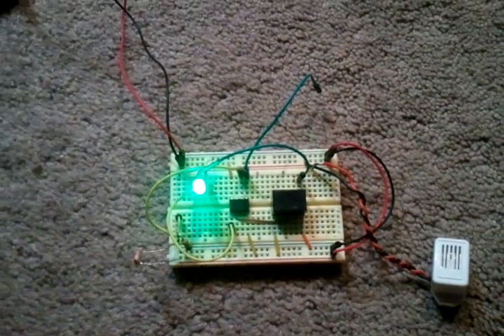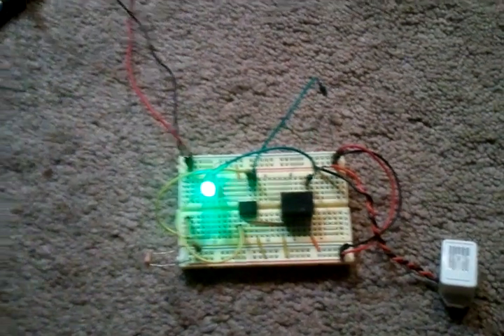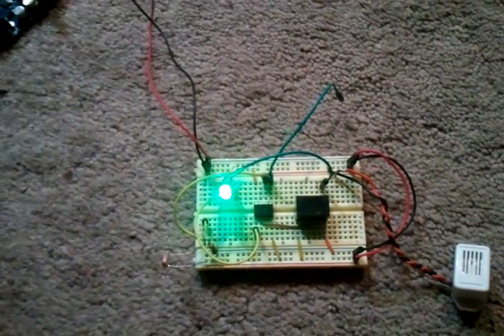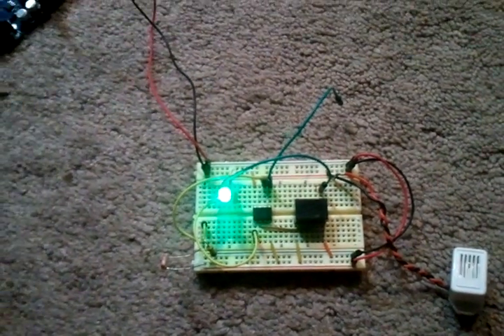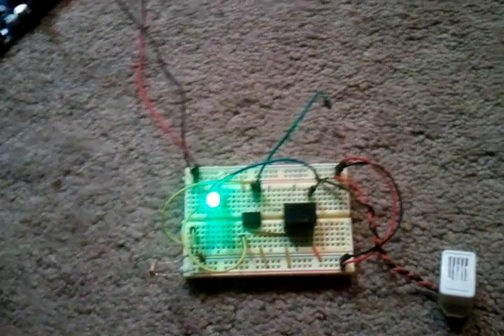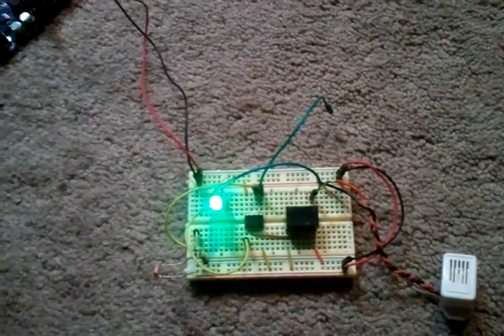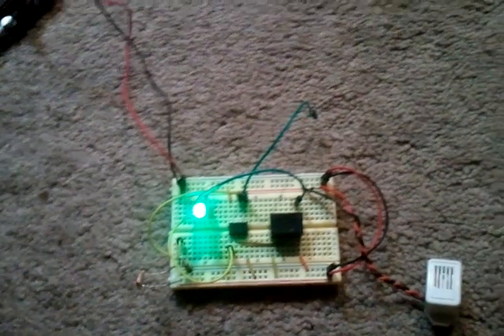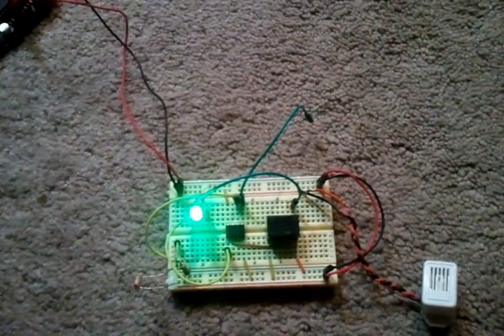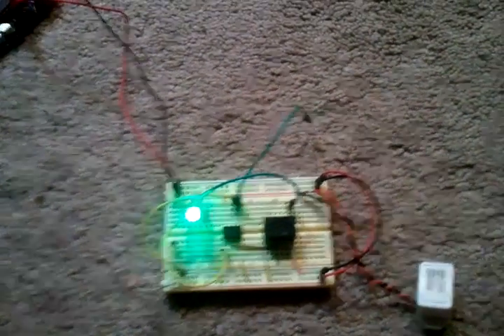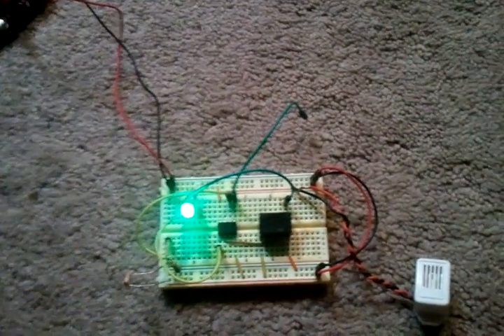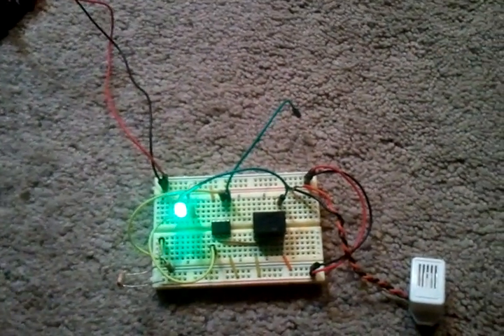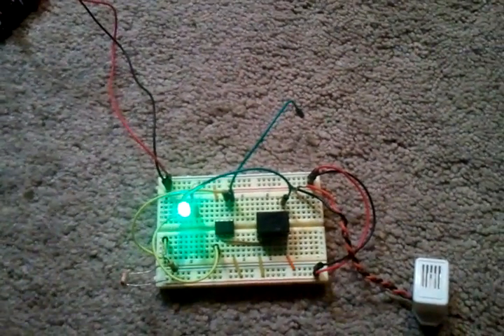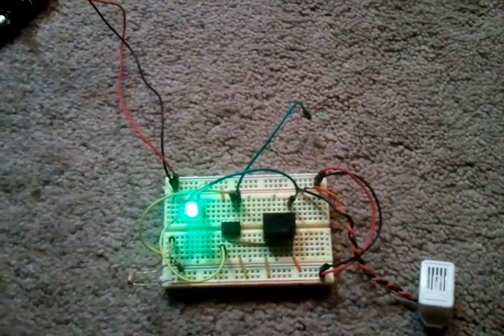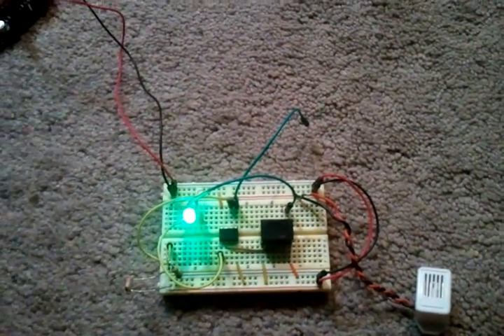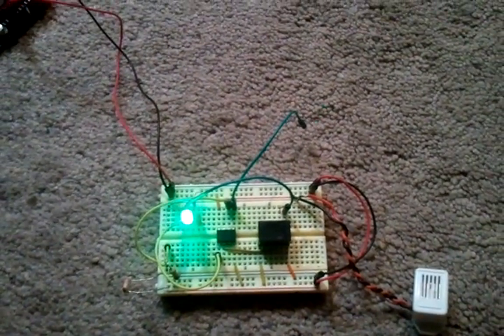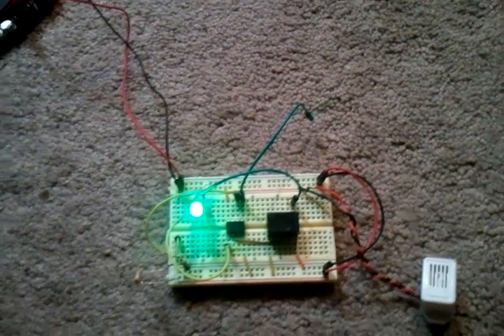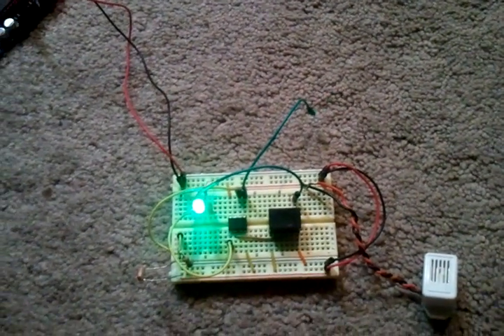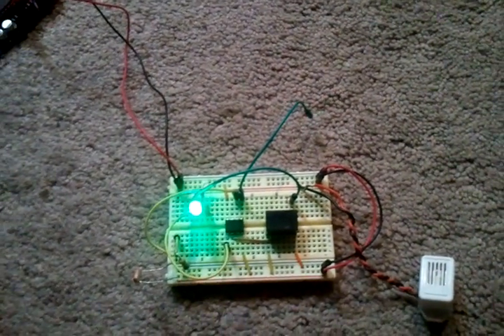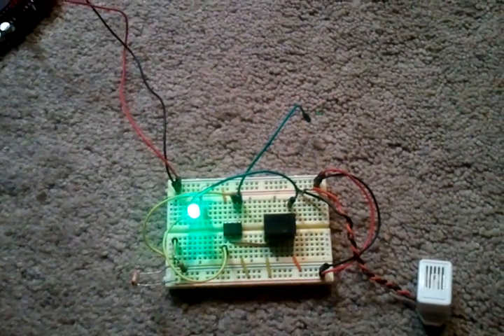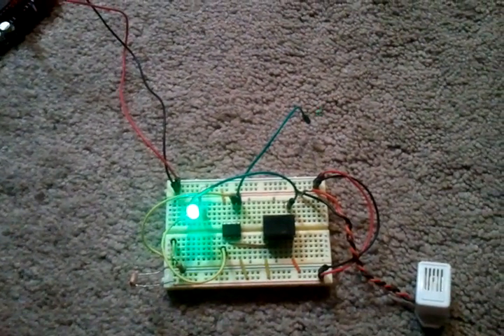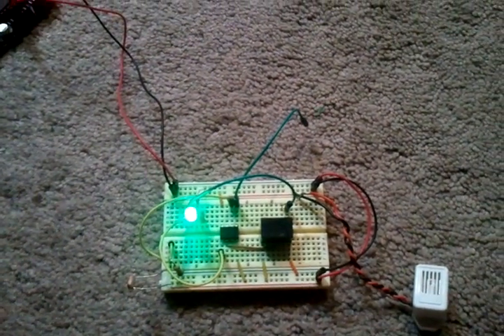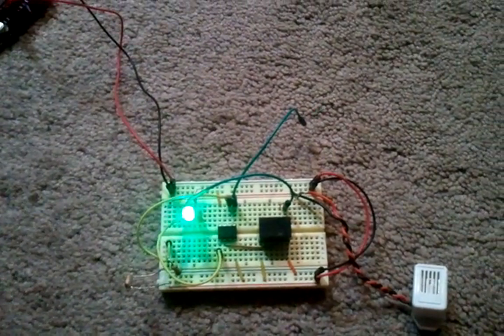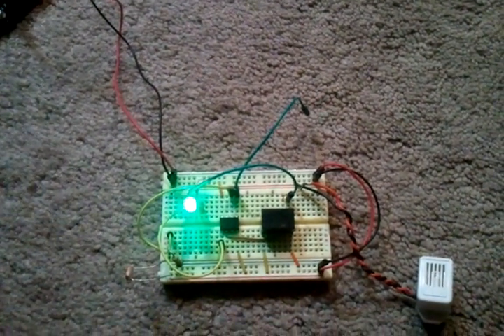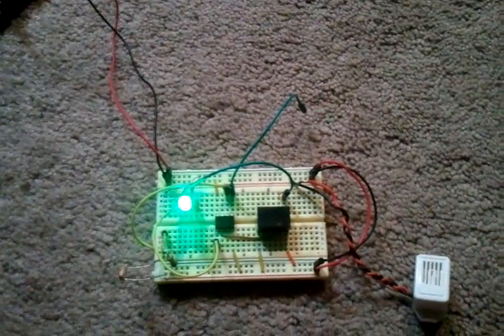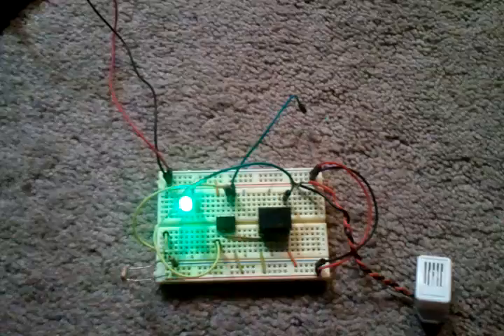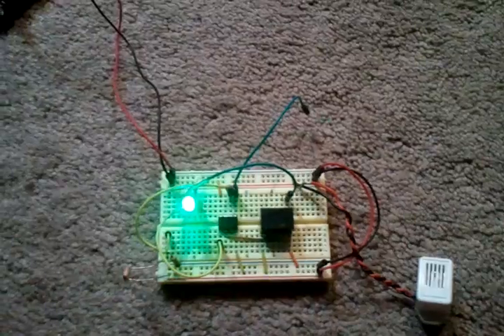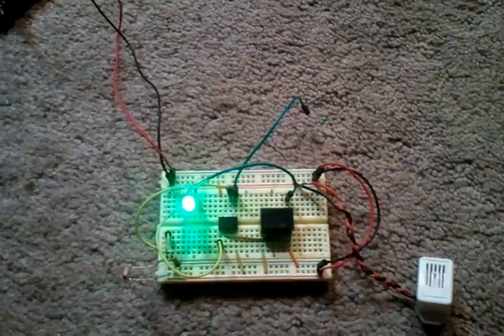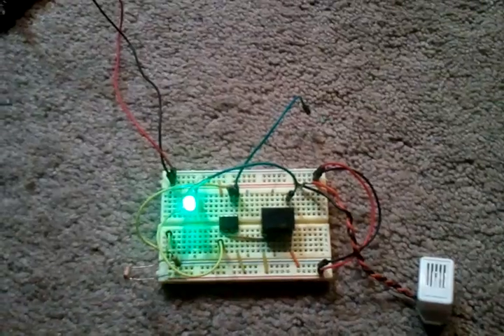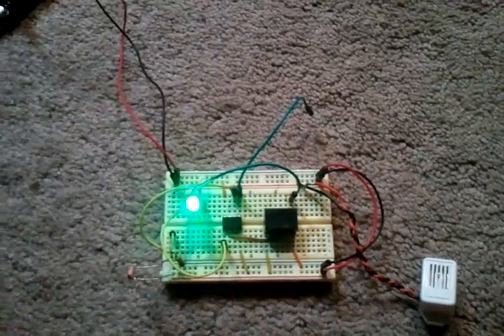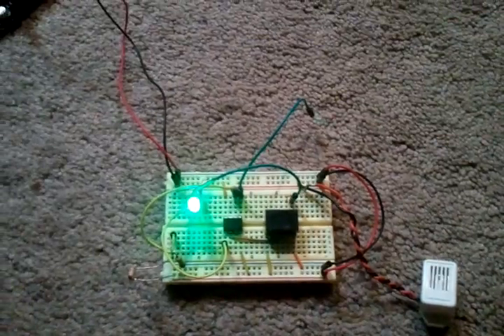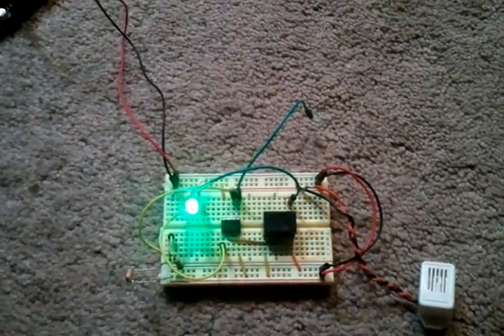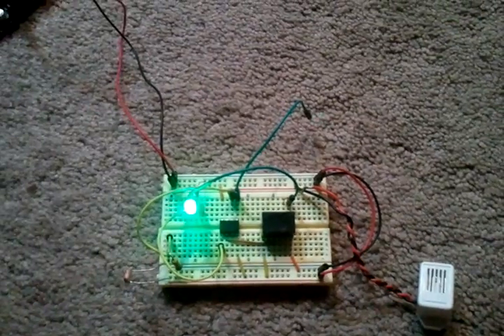Hi YouTube, this is BellarV201 with another Arduino video.